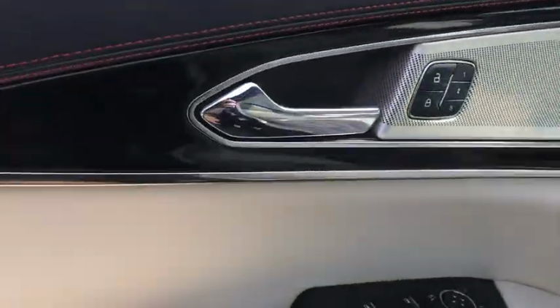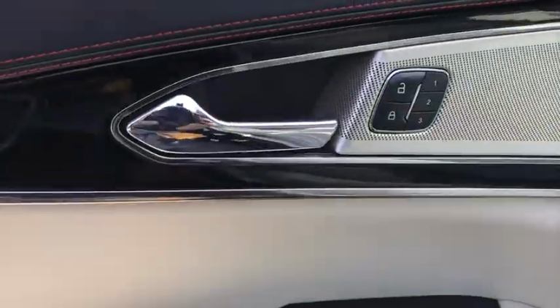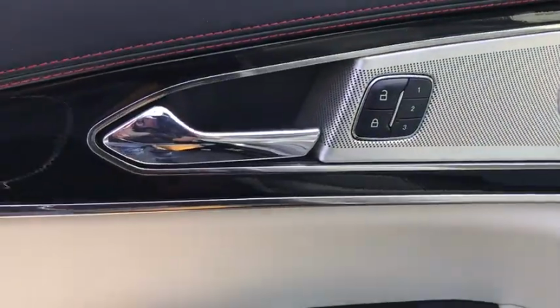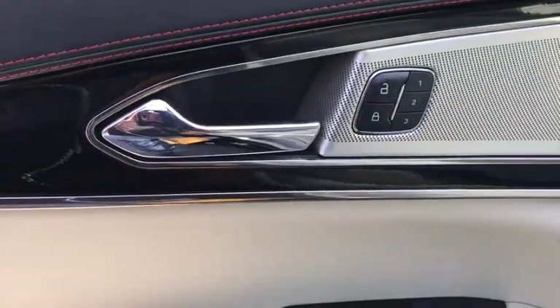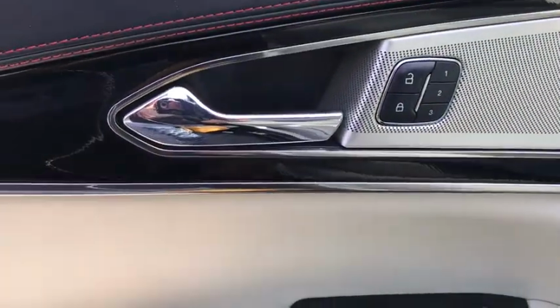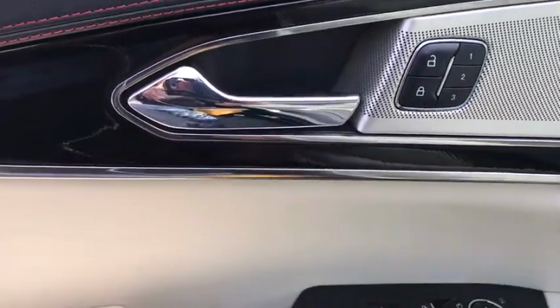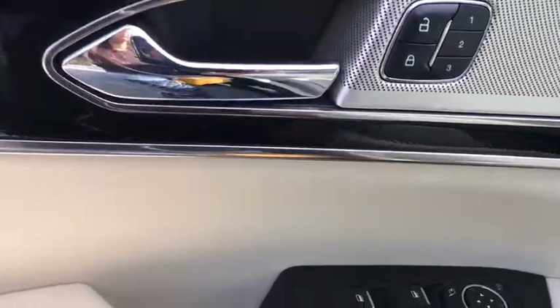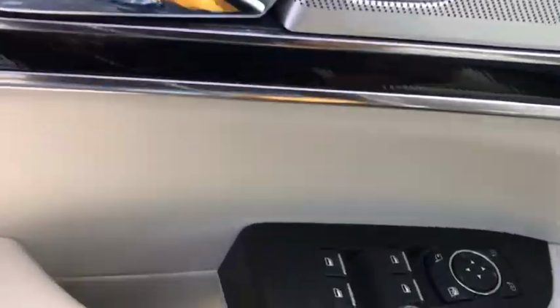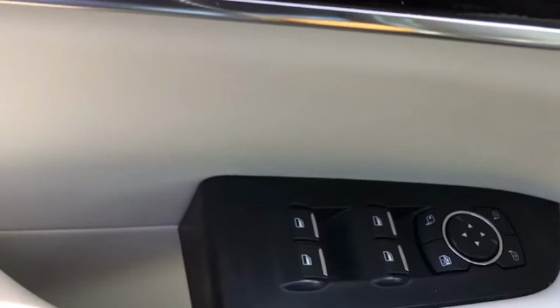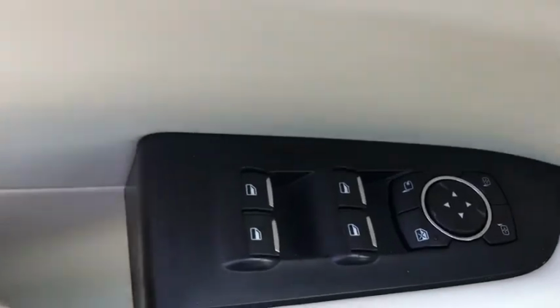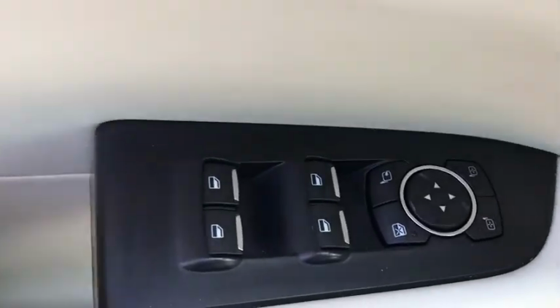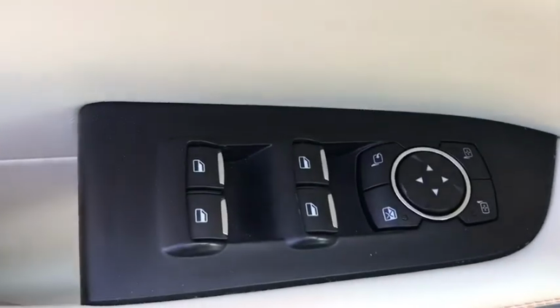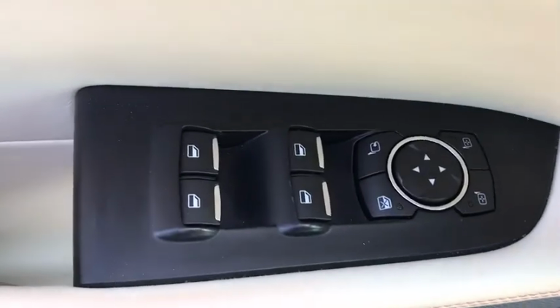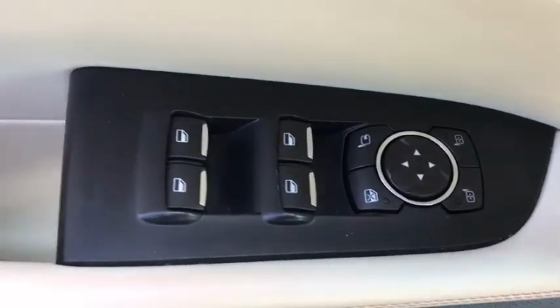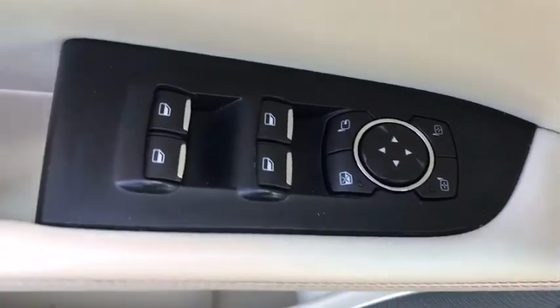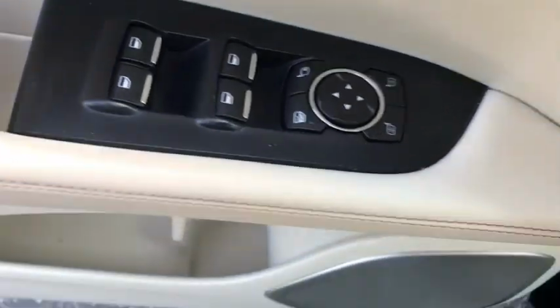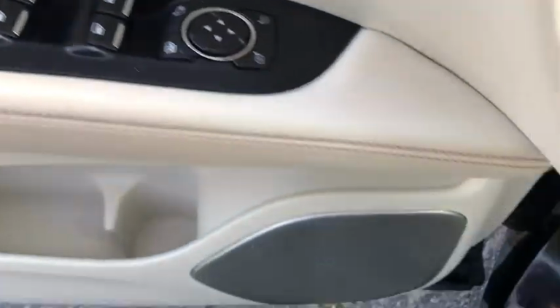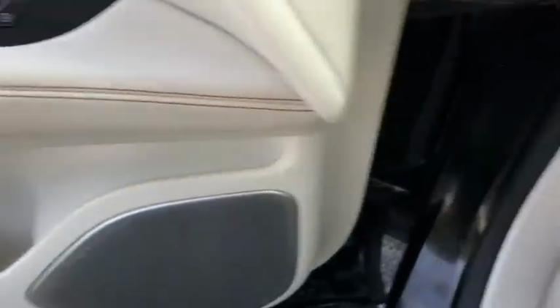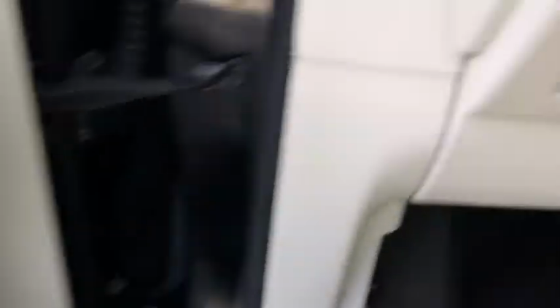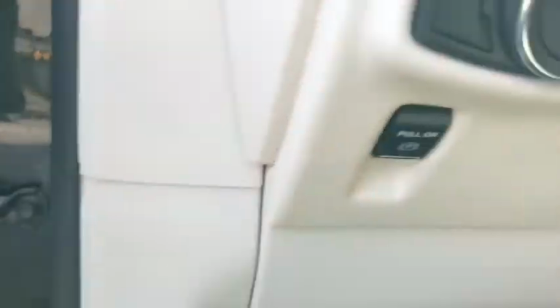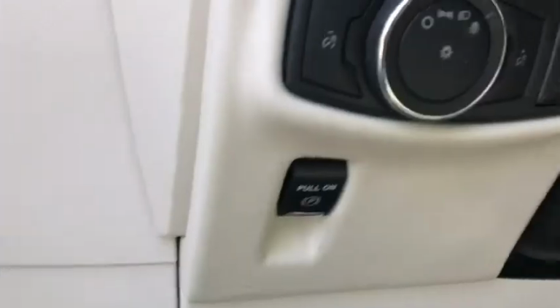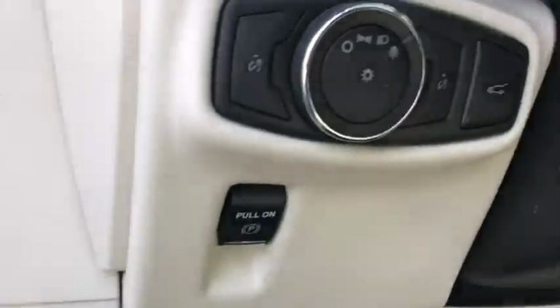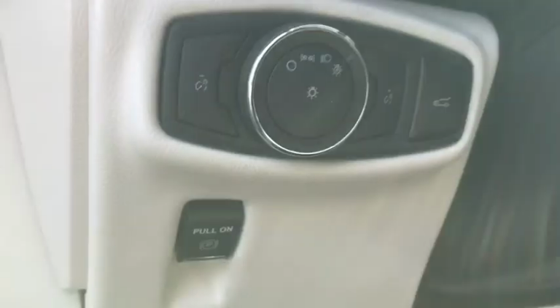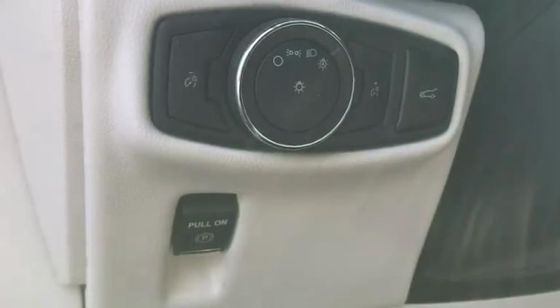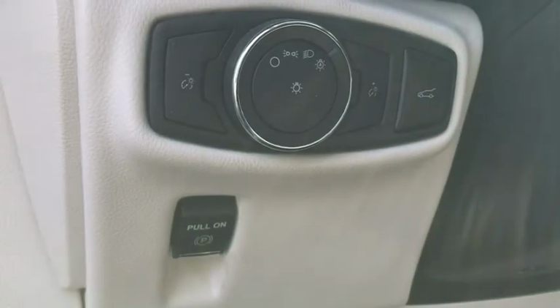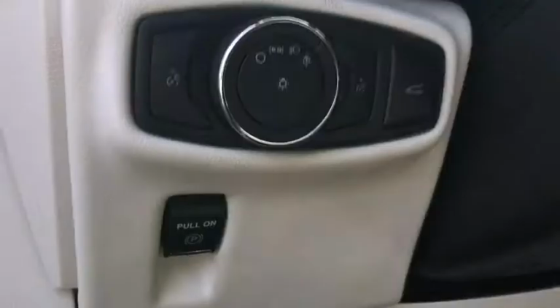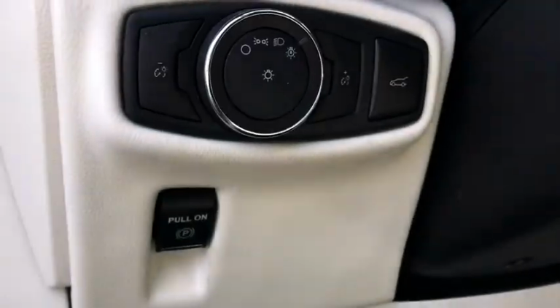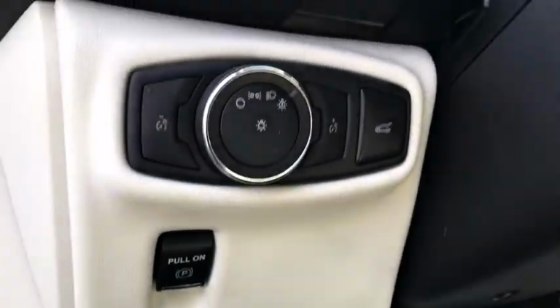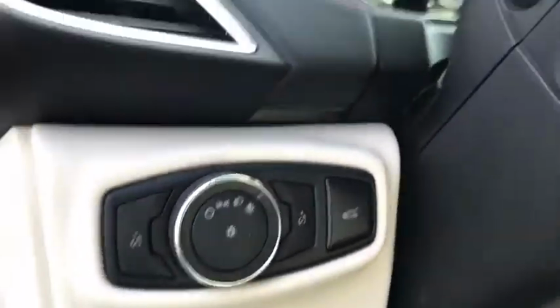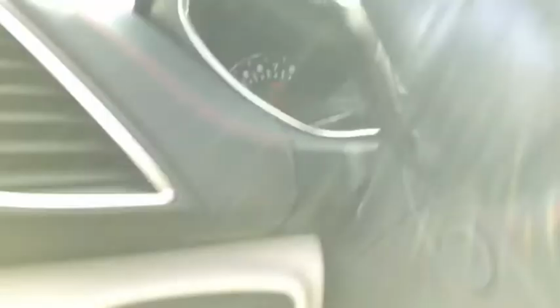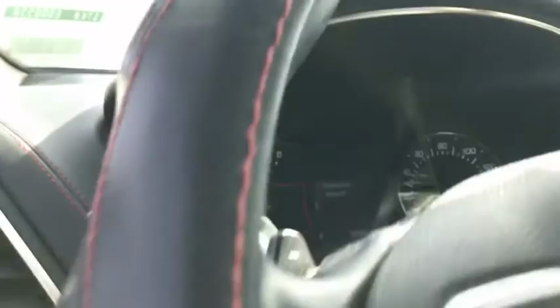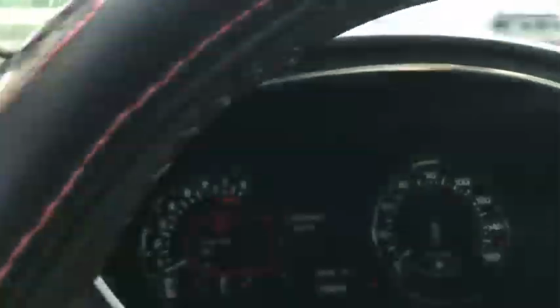This vehicle has less than 60,000 miles. Here are some of this vehicle's great options: power liftgate,